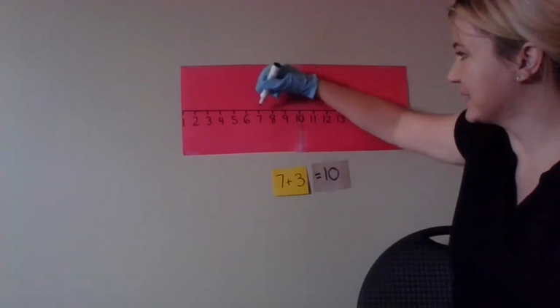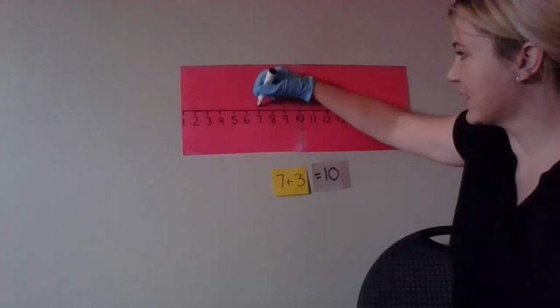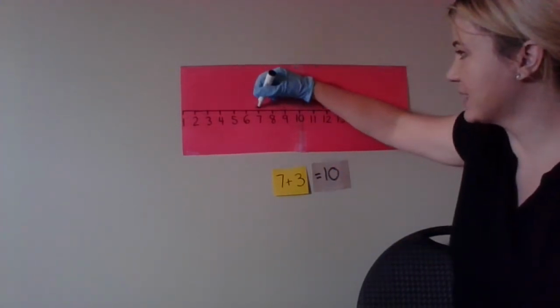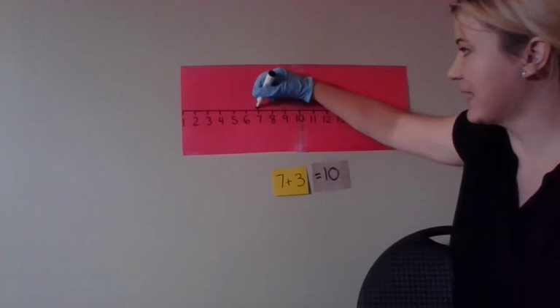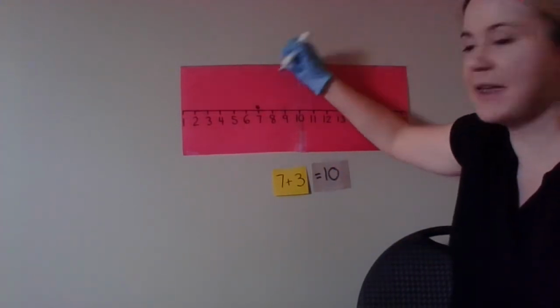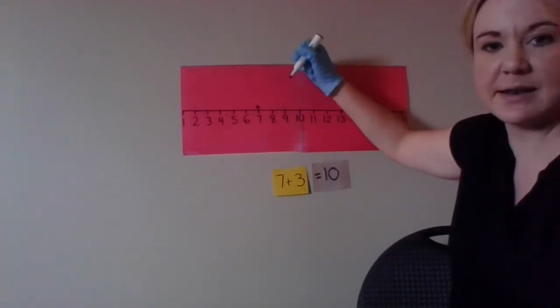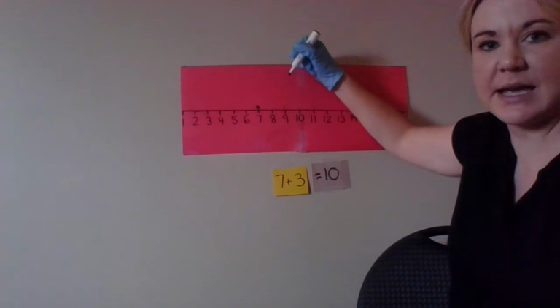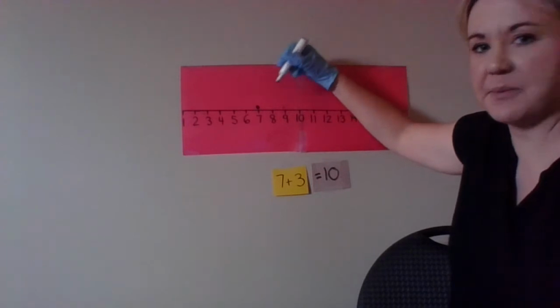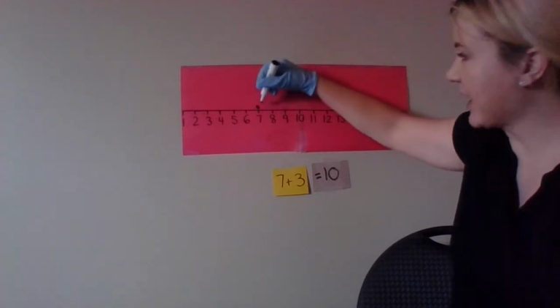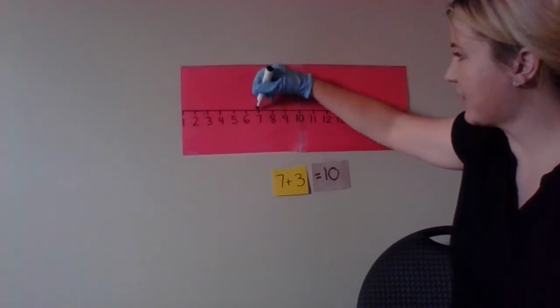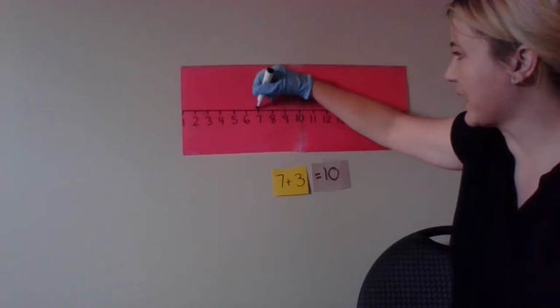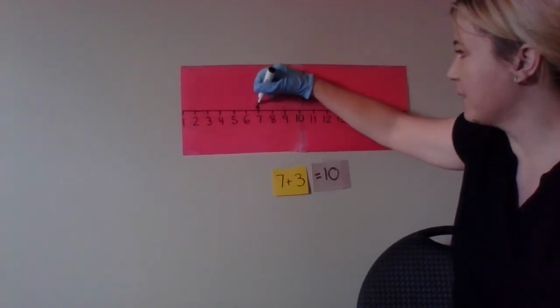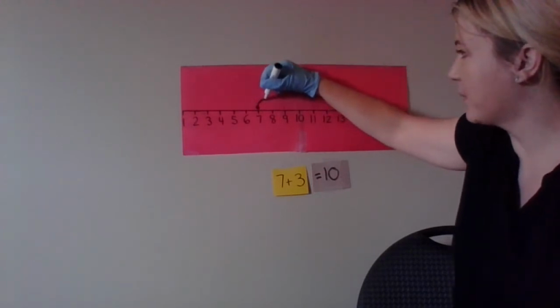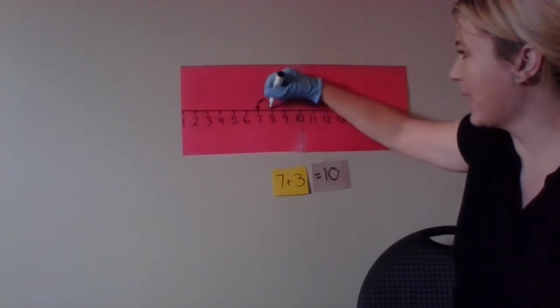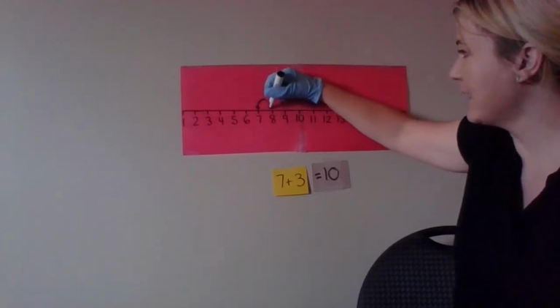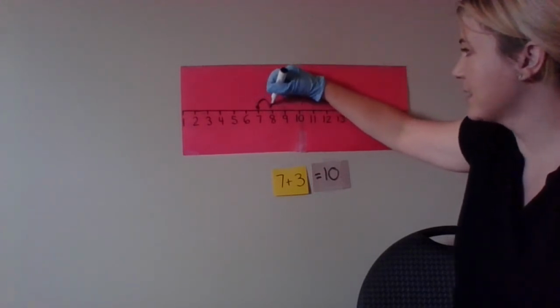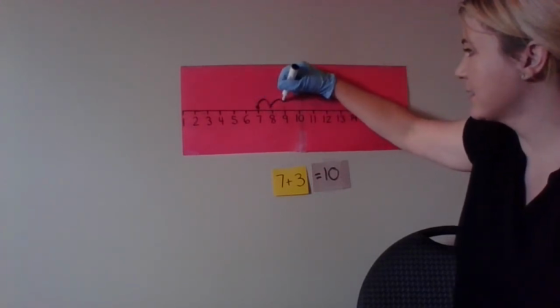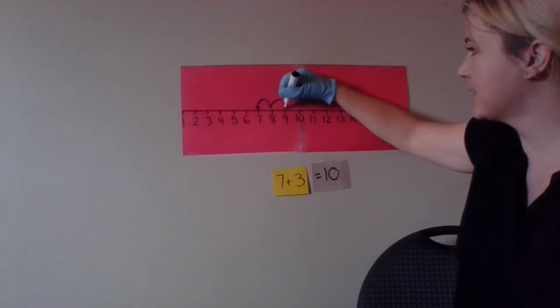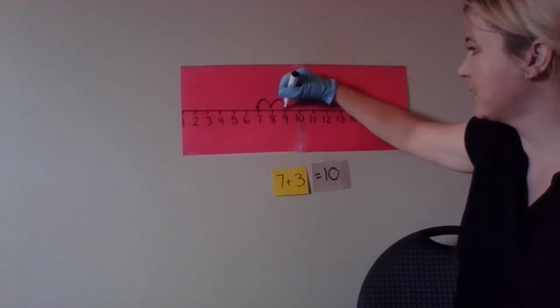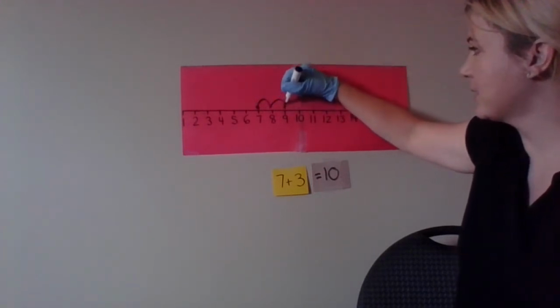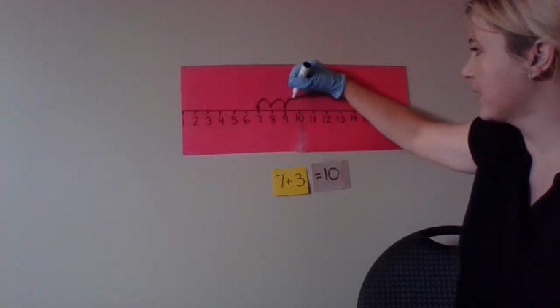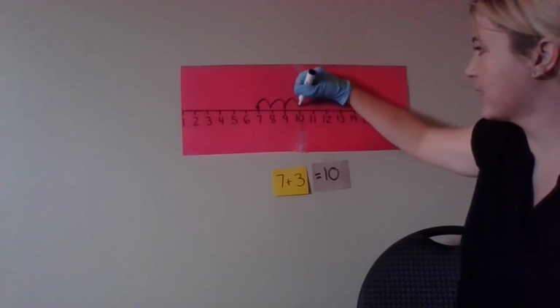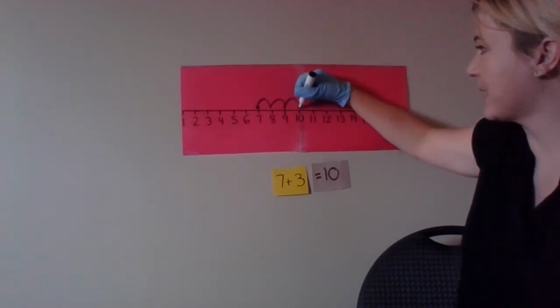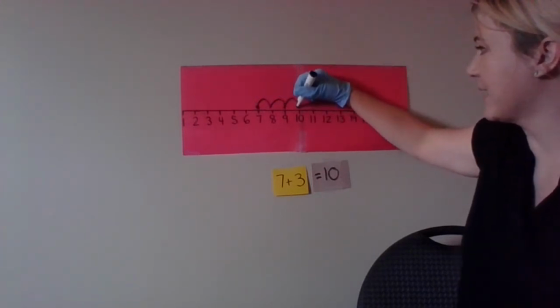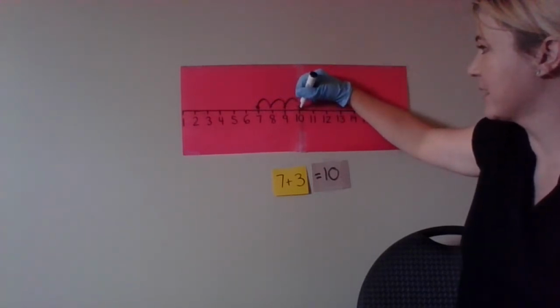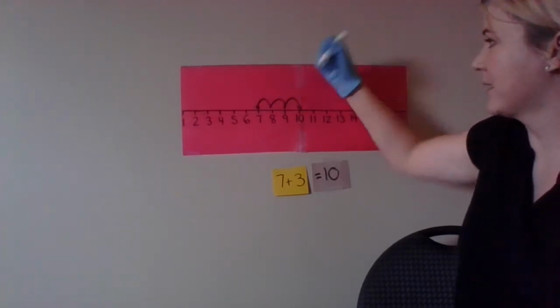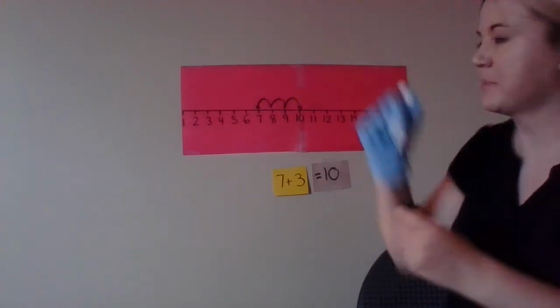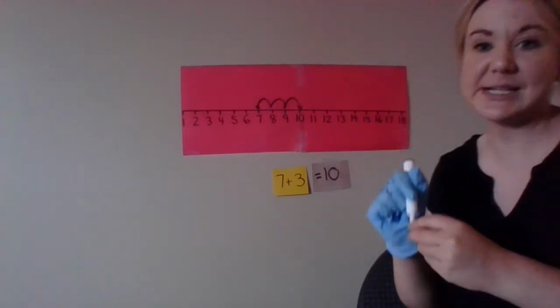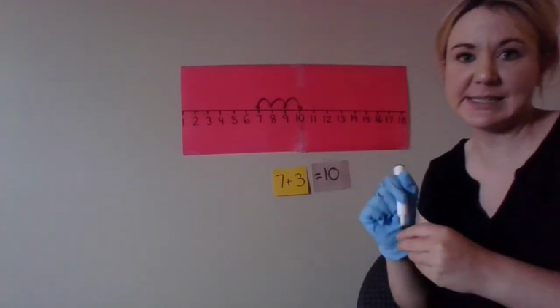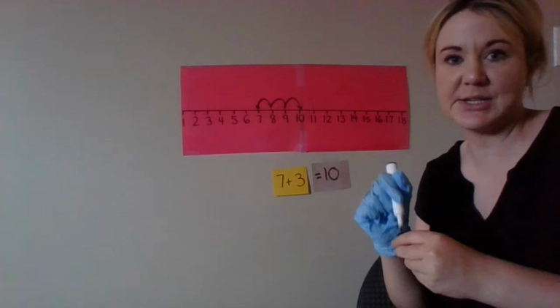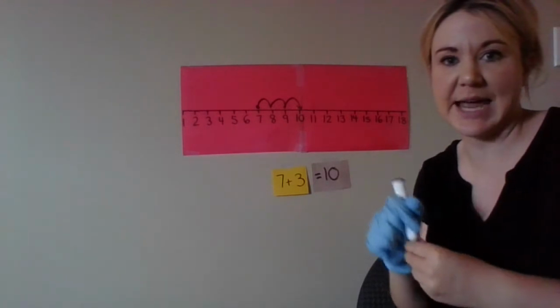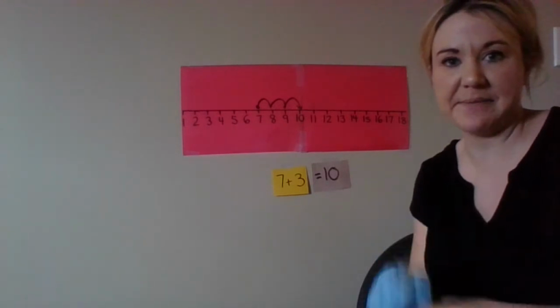So on the number line, we start at seven and we're adding three — one, two, three — brings us to ten.